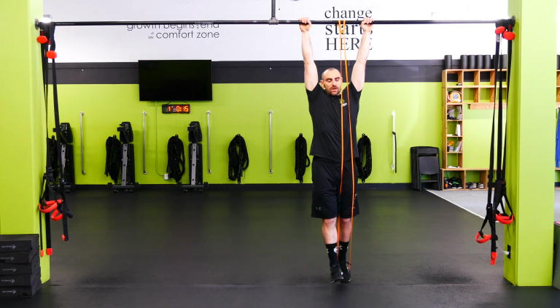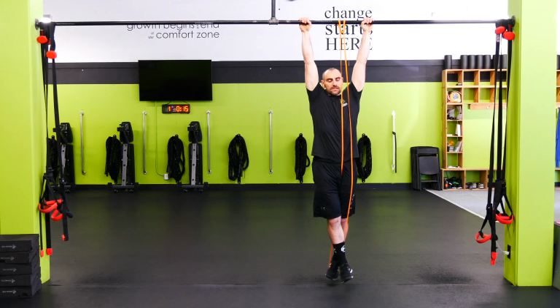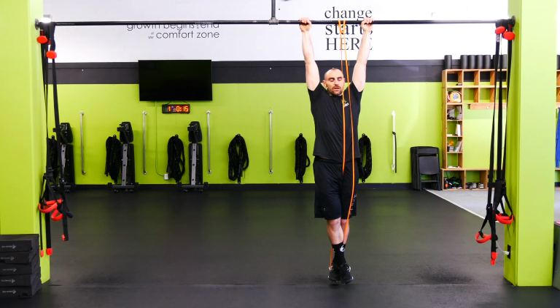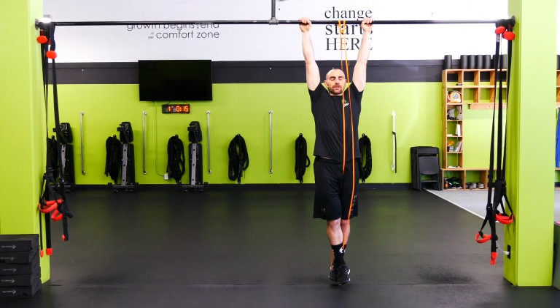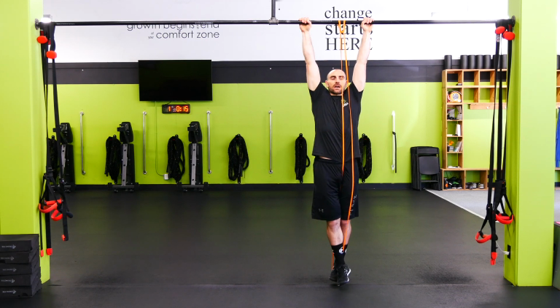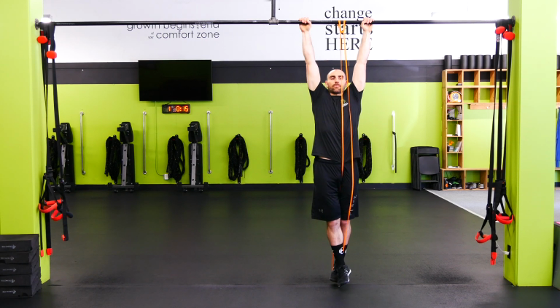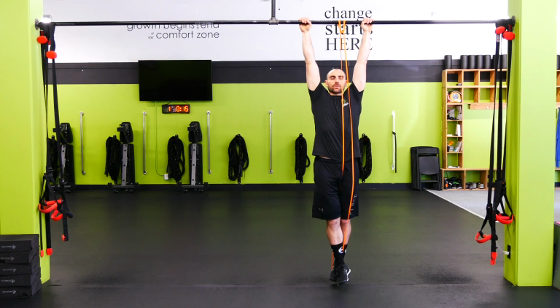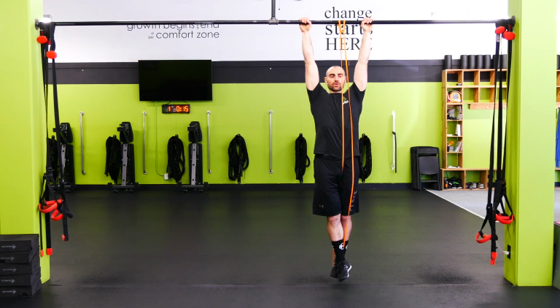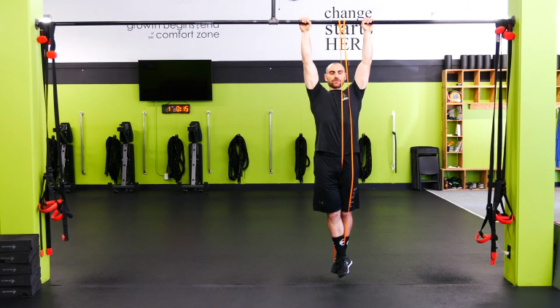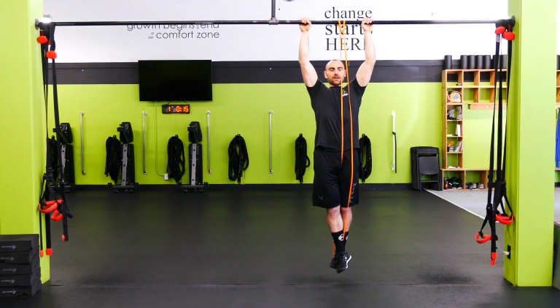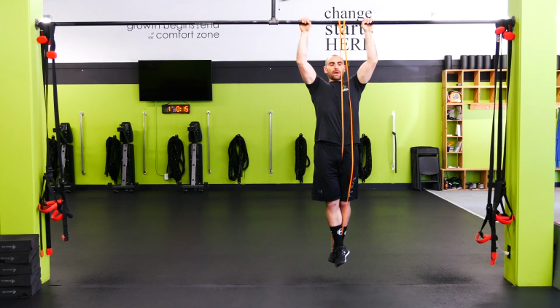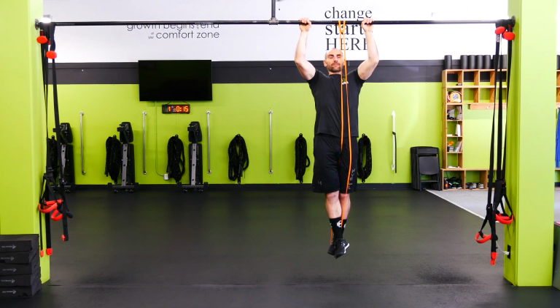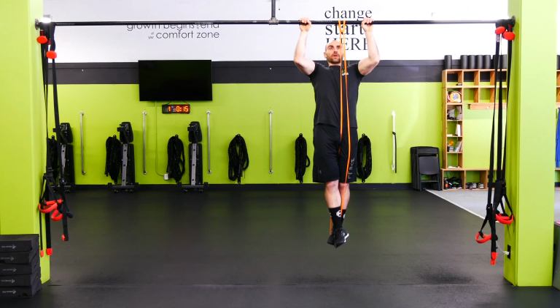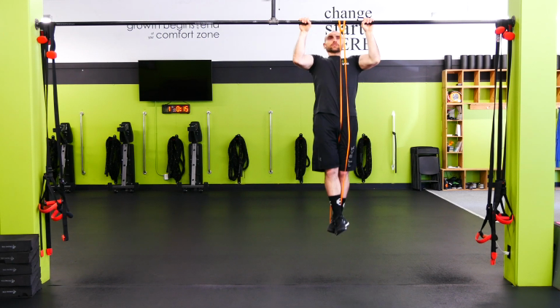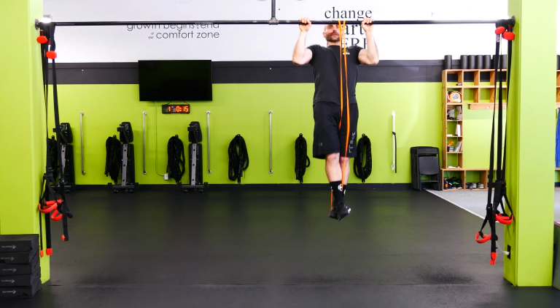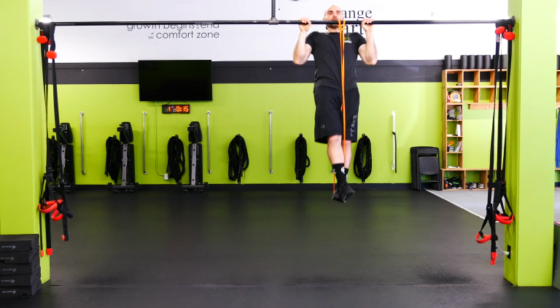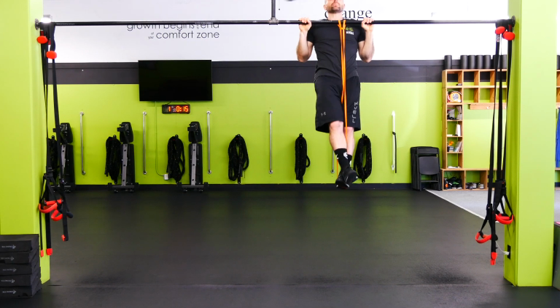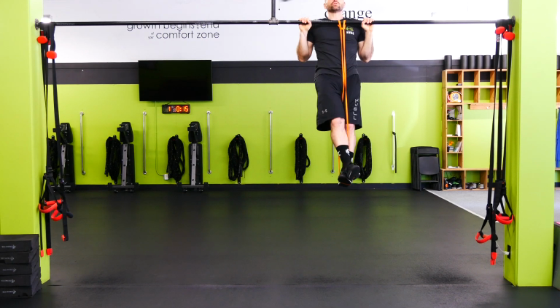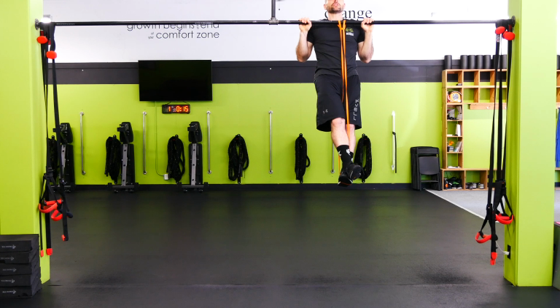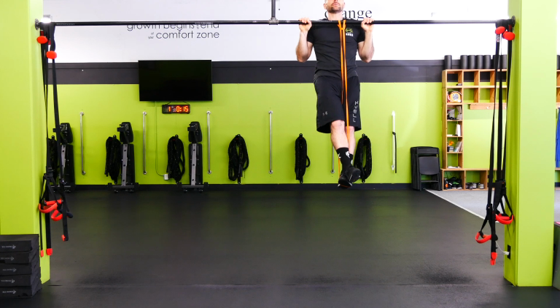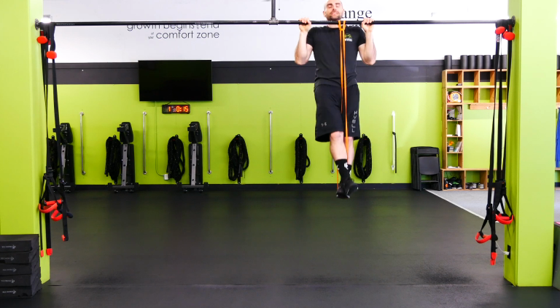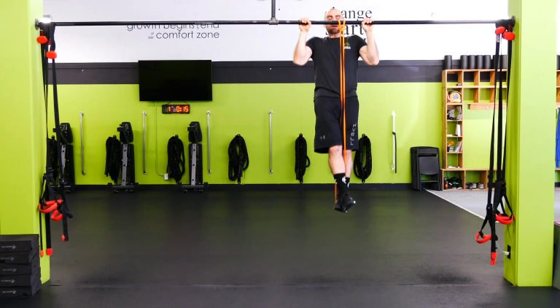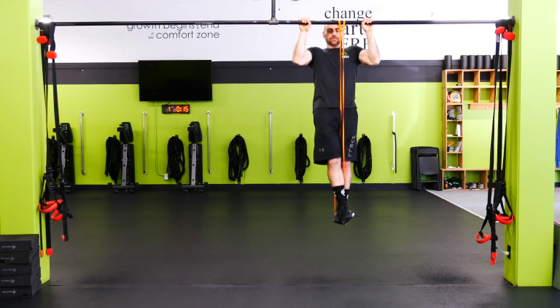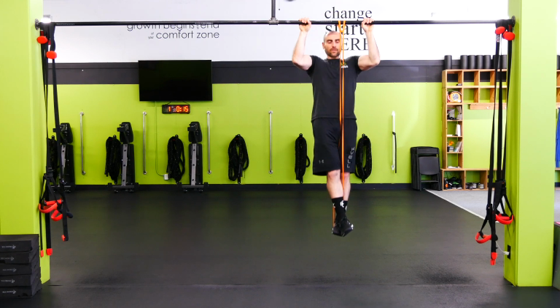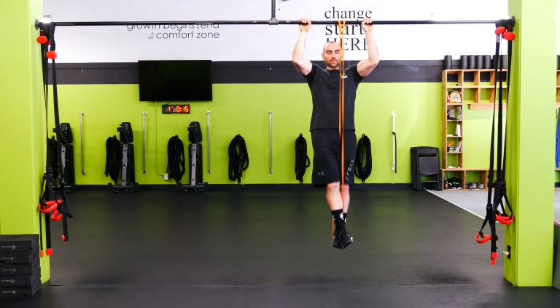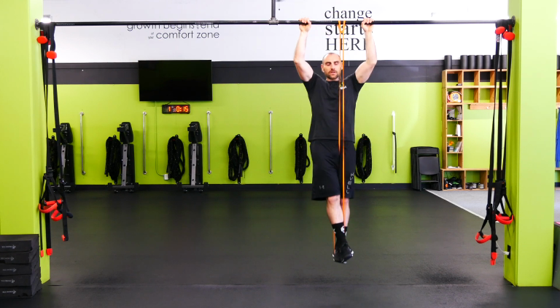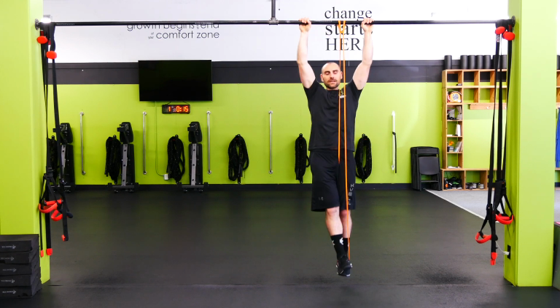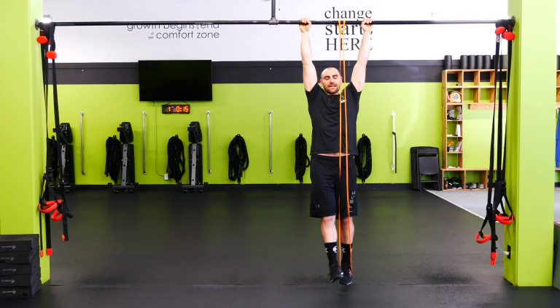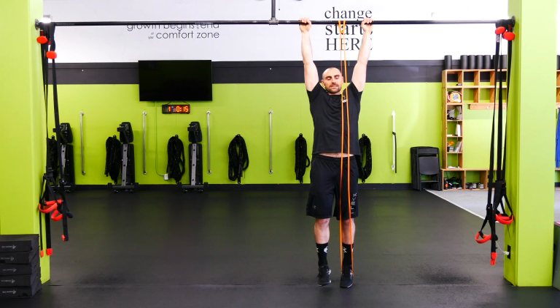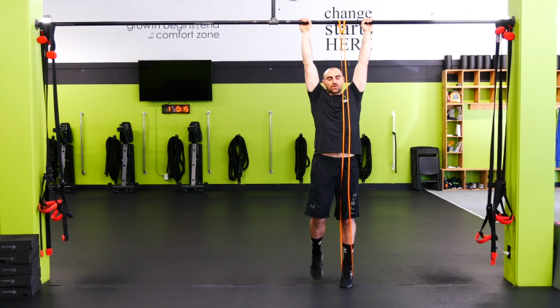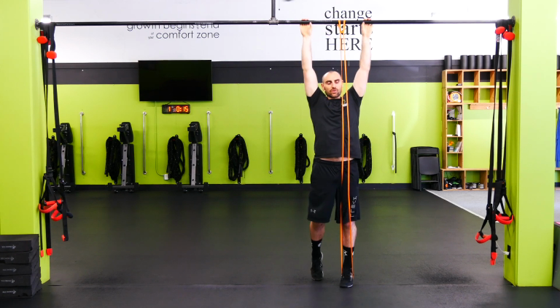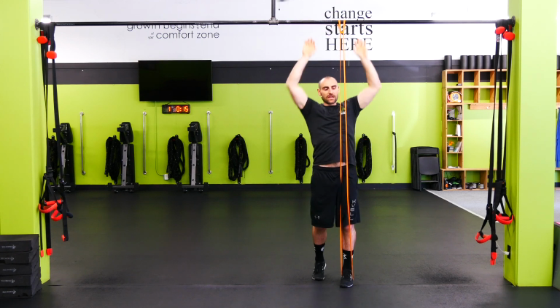Cross leg over the top, pull the shoulders down and back first. Pull those elbows down and forward. Nice control down.